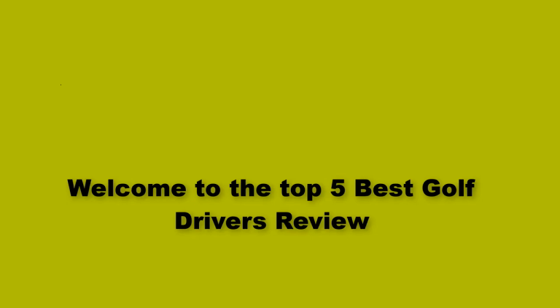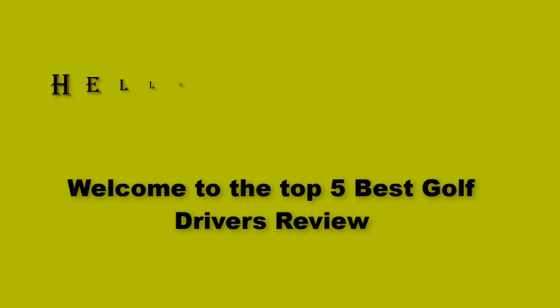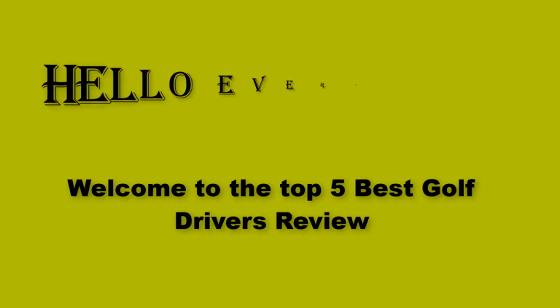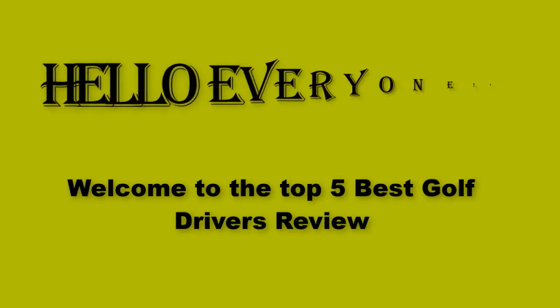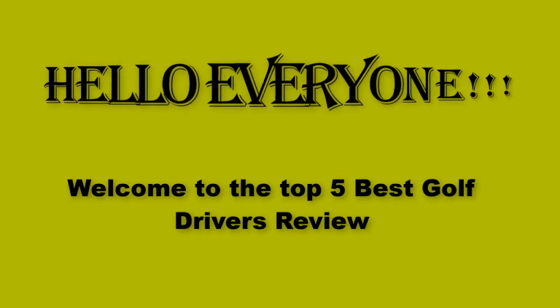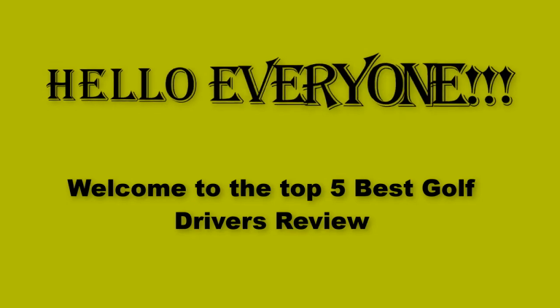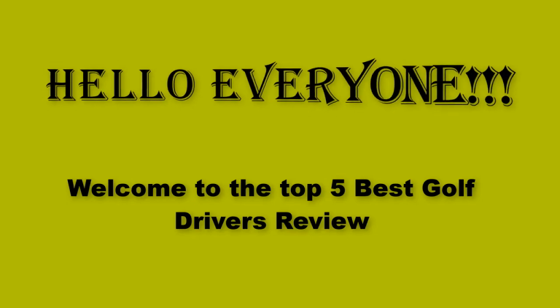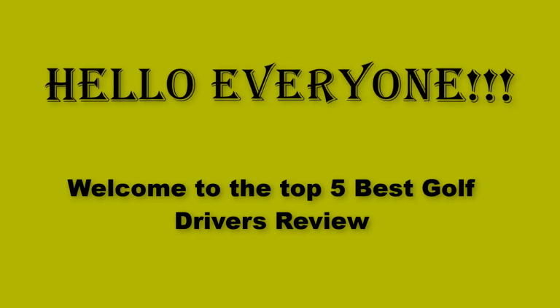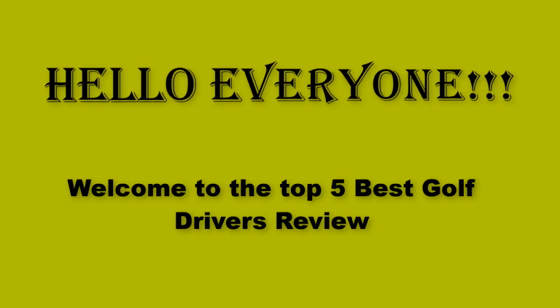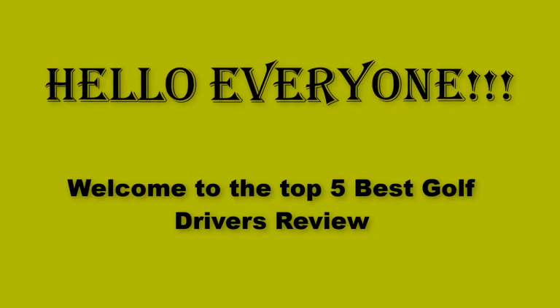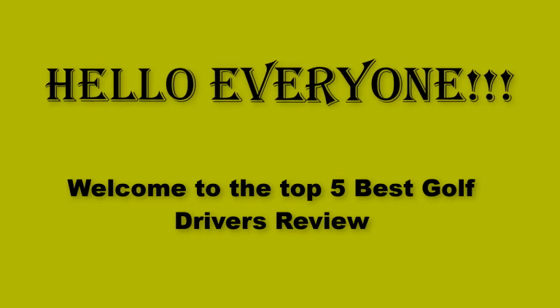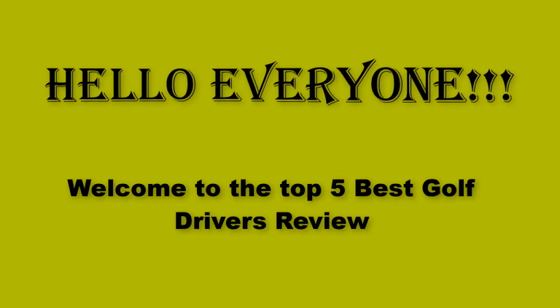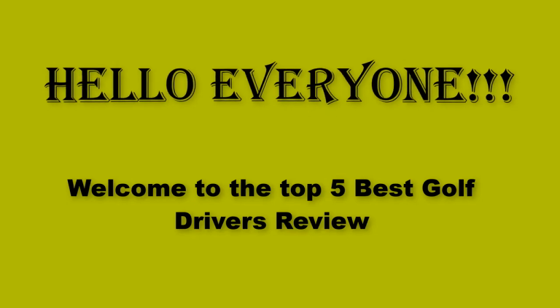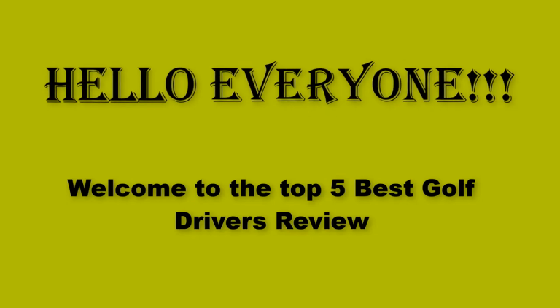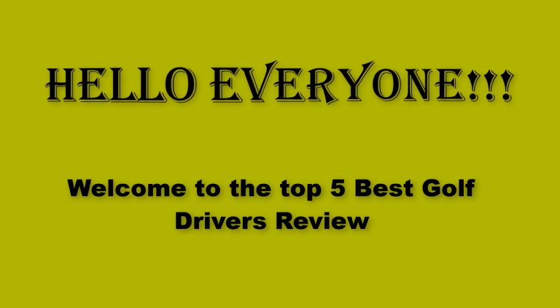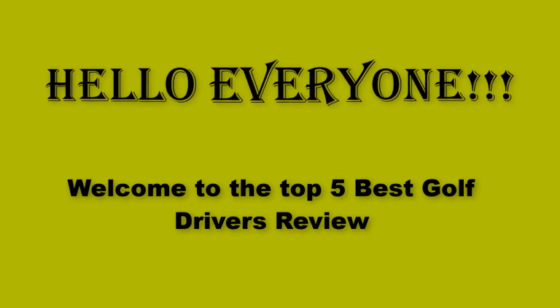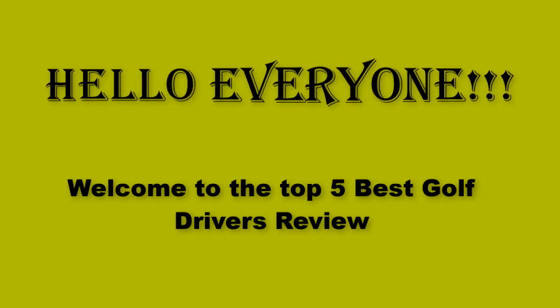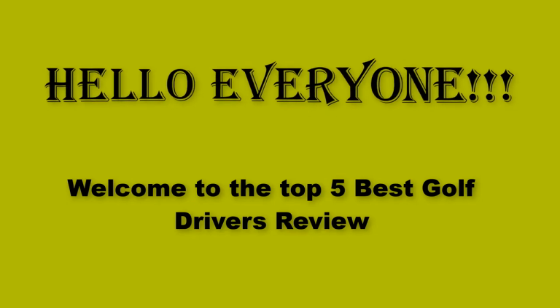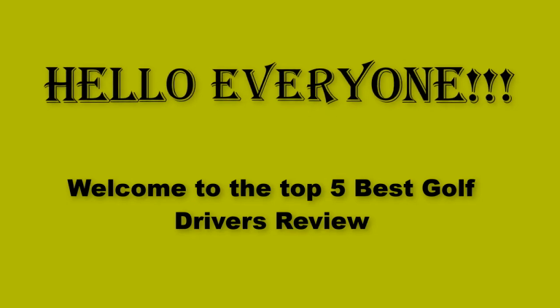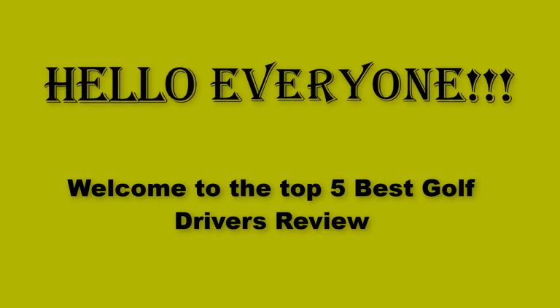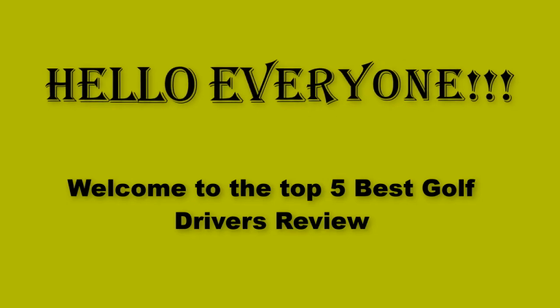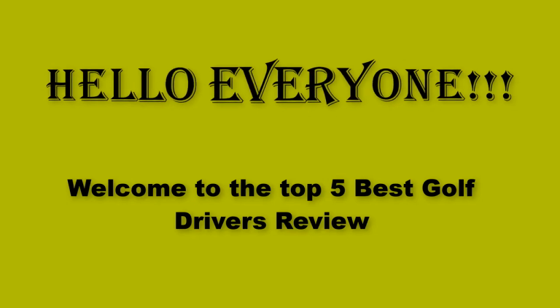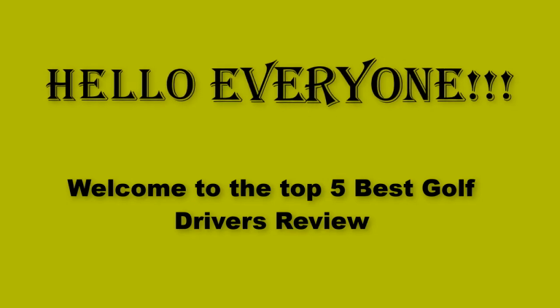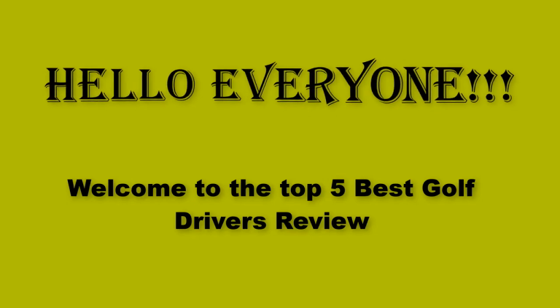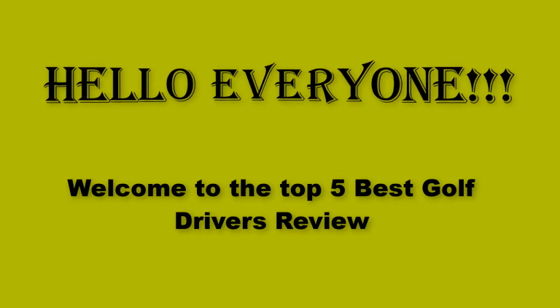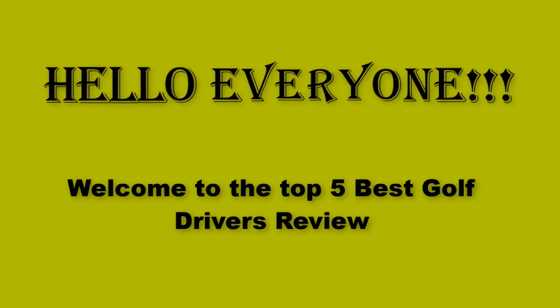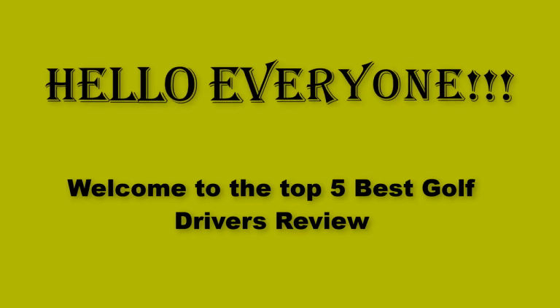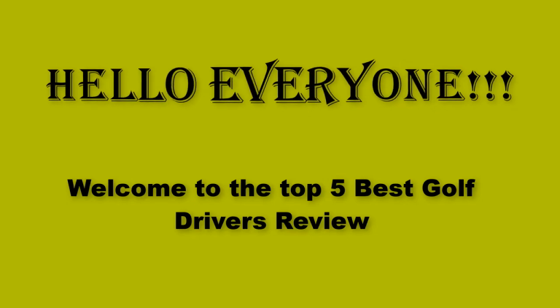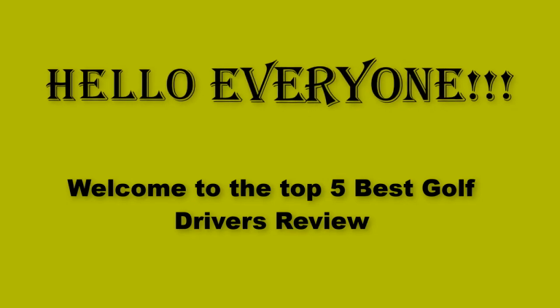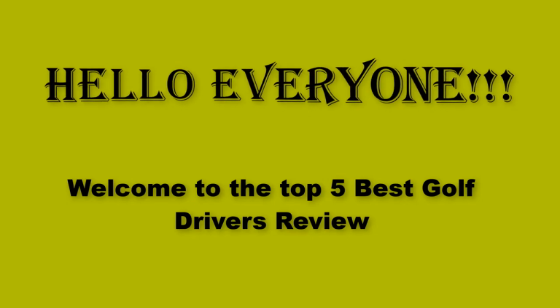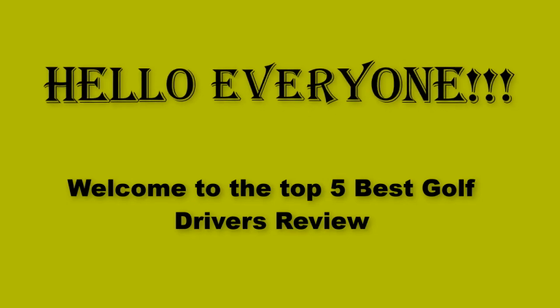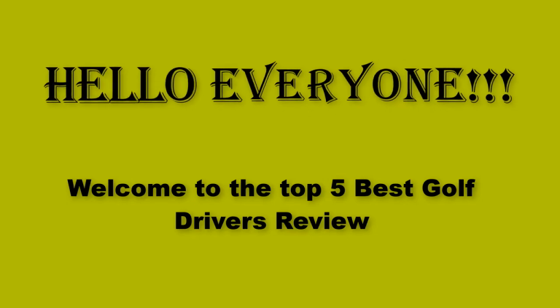Hello everyone! Welcome to the Top 5 Best Golf Drivers Review.